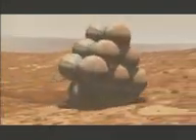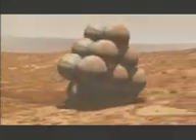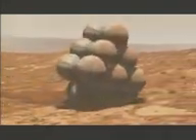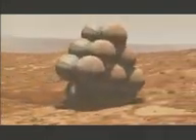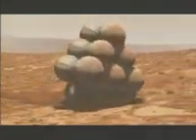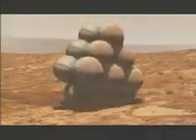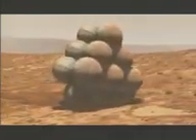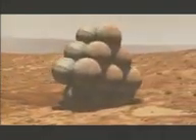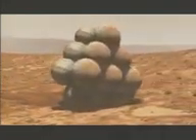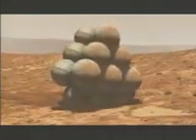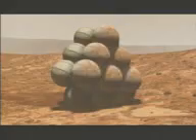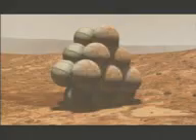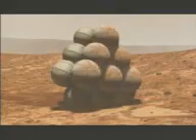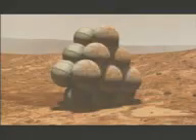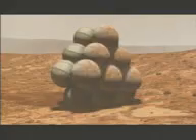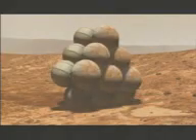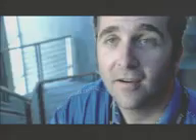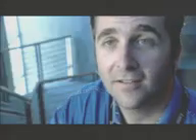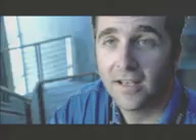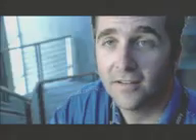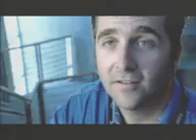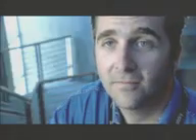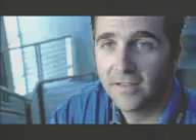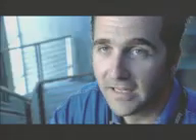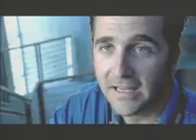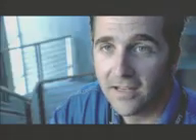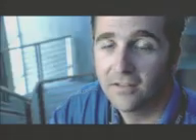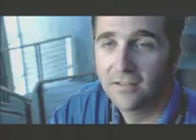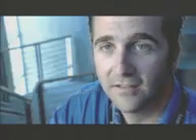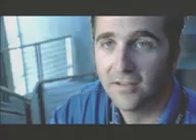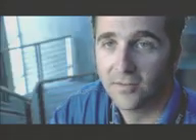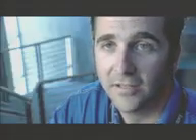And that's it. MER has landed. EDL is complete.